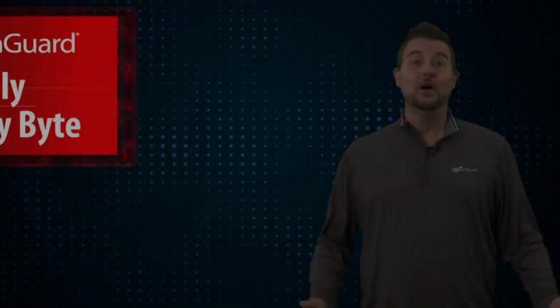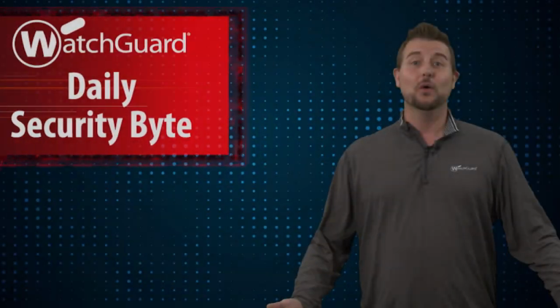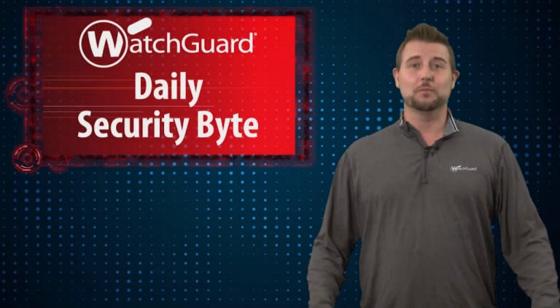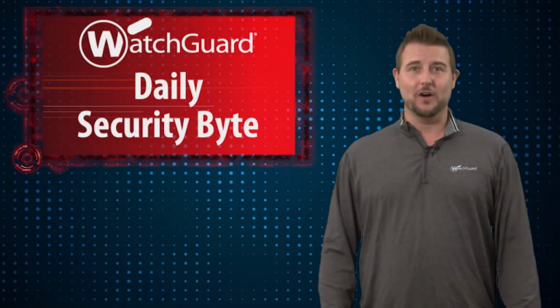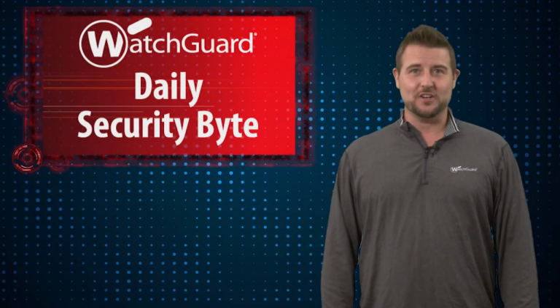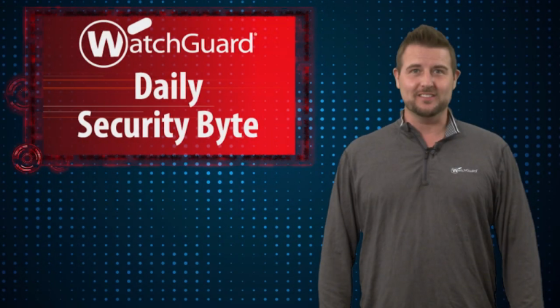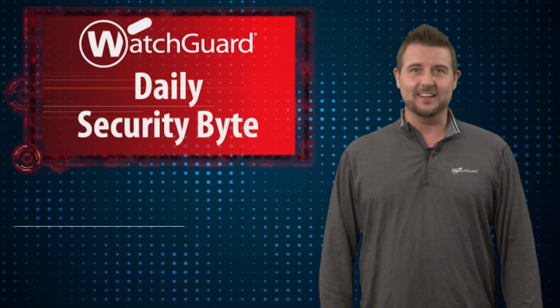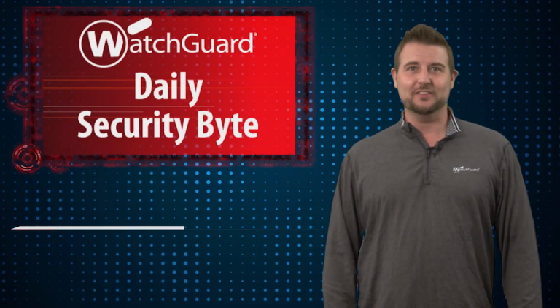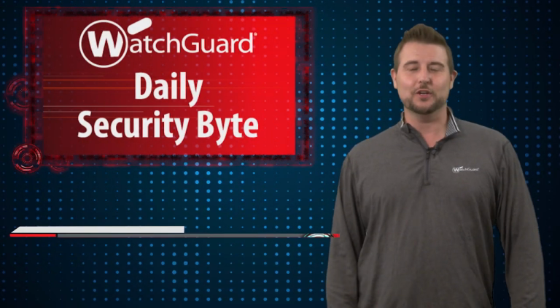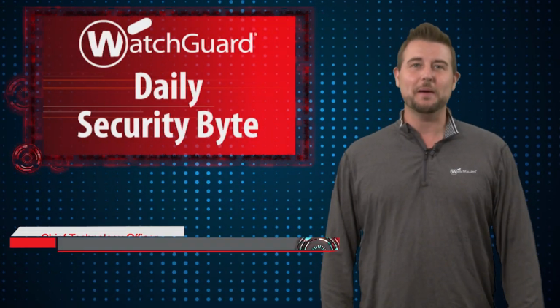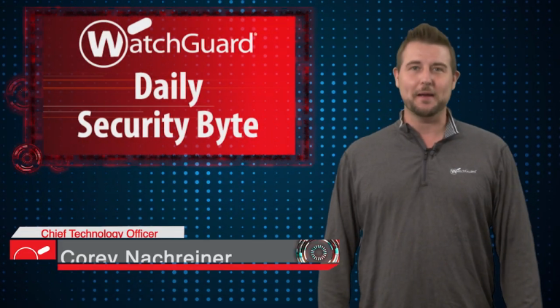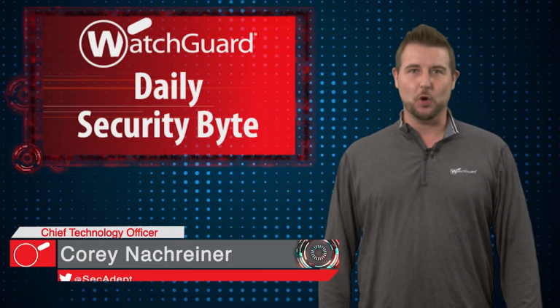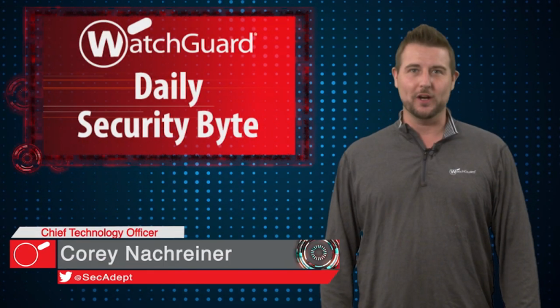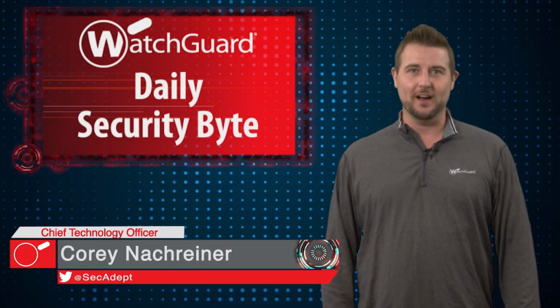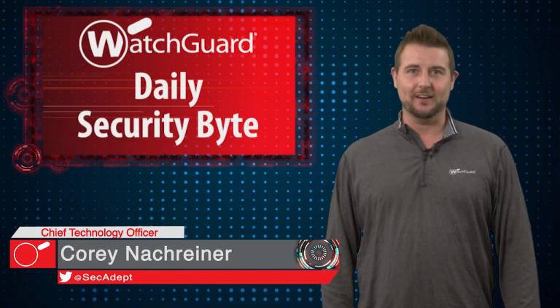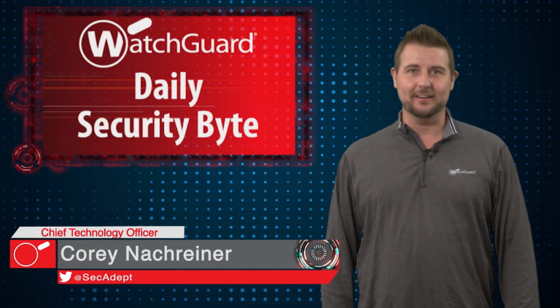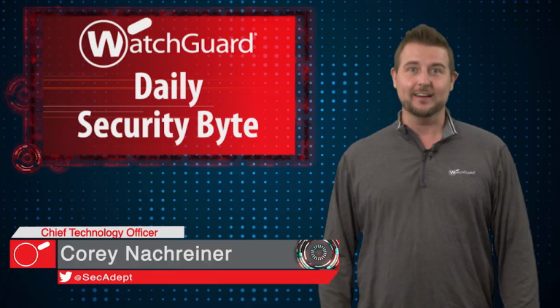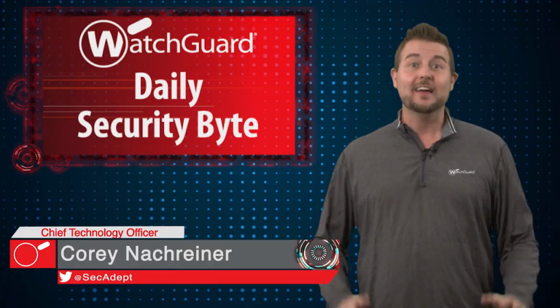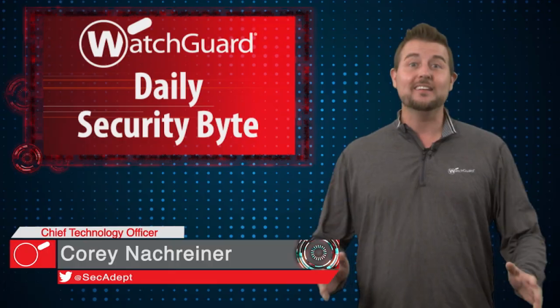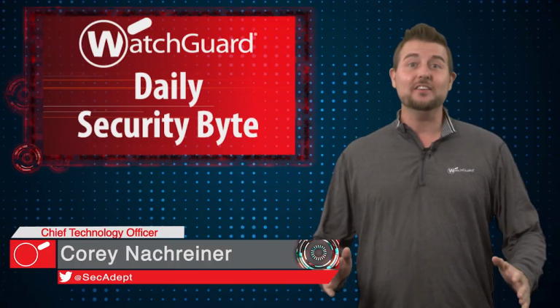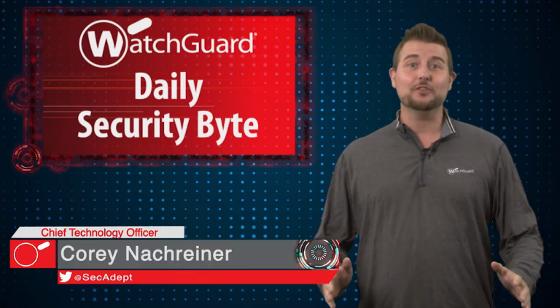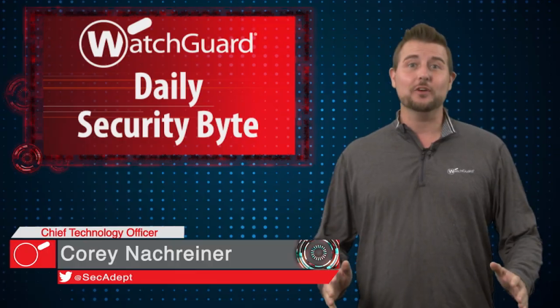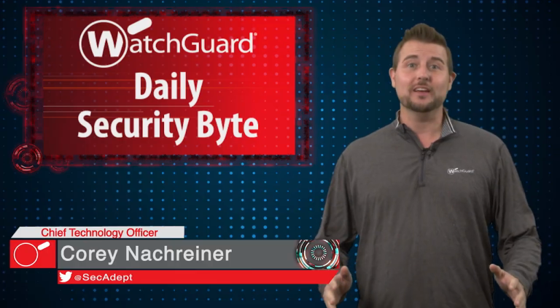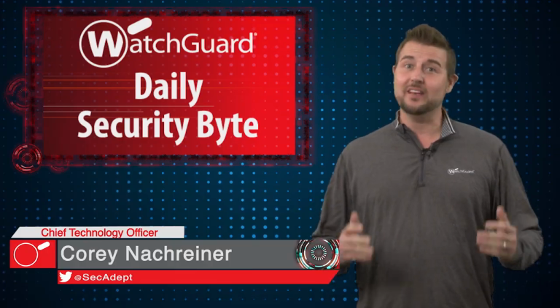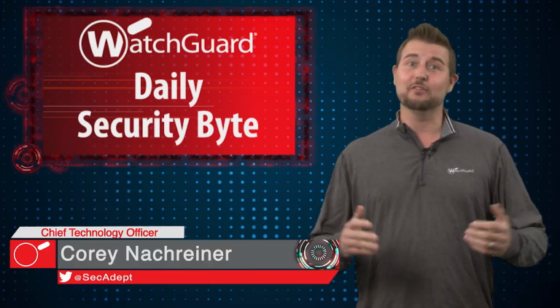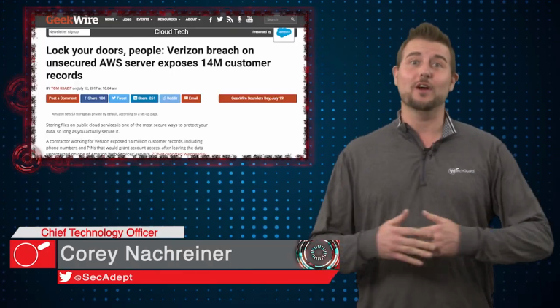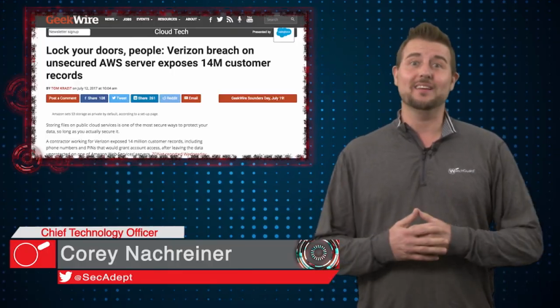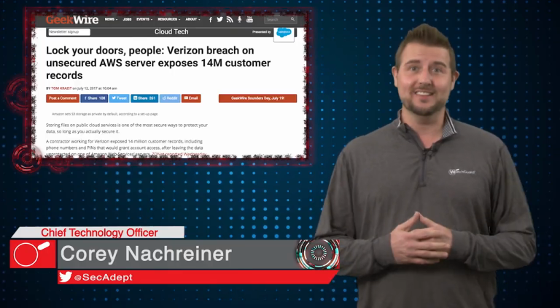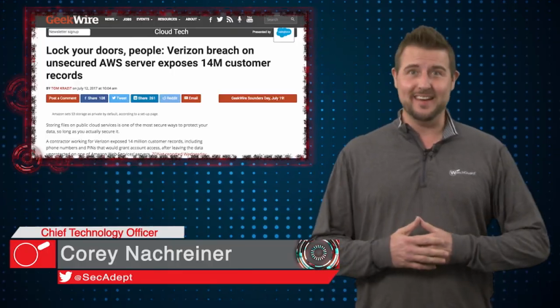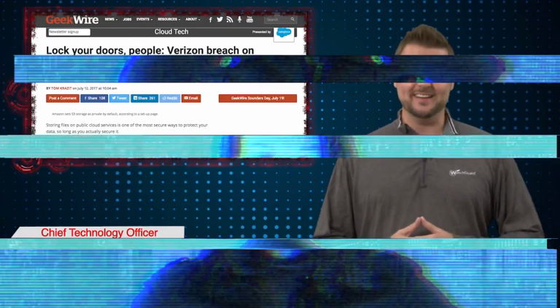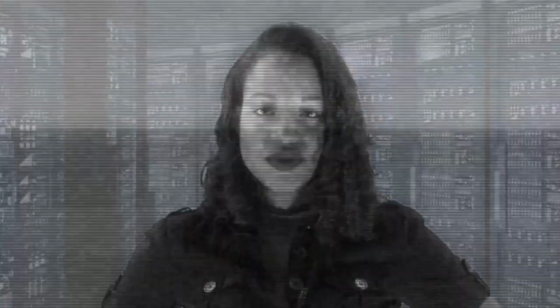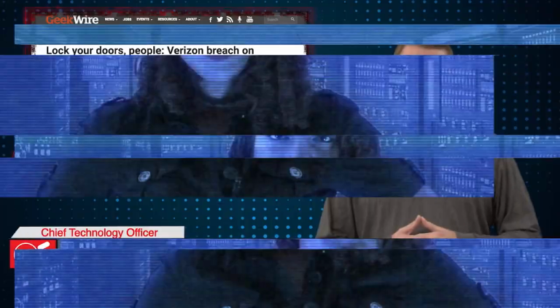Welcome to WatchGuard's Daily Security Byte. I'm Cory Nottgeiner. Today's story is a Verizon data leak.